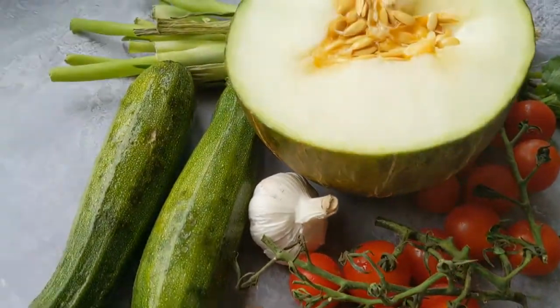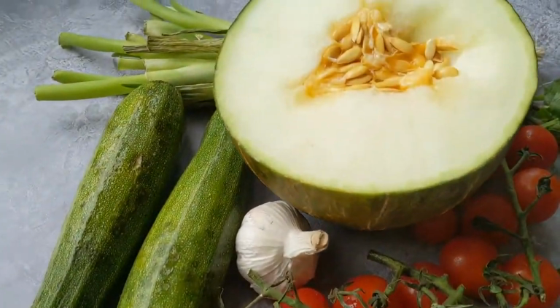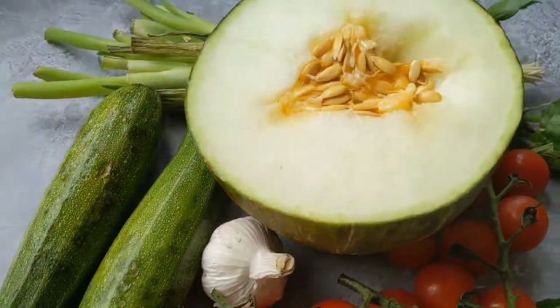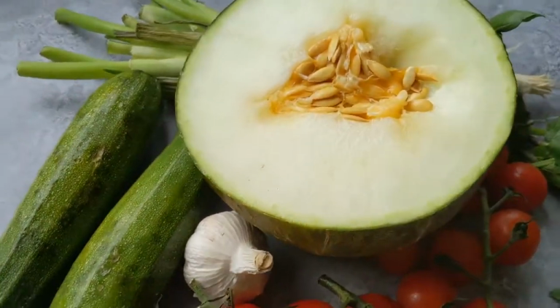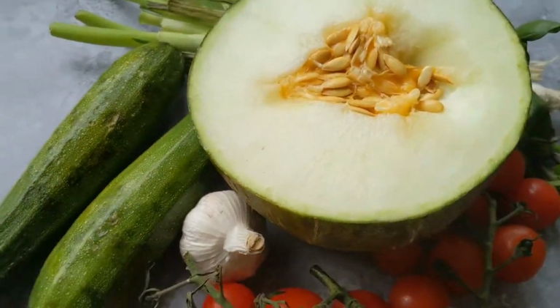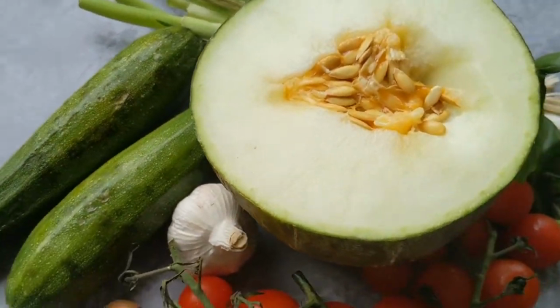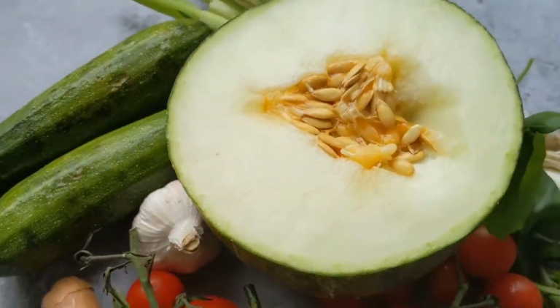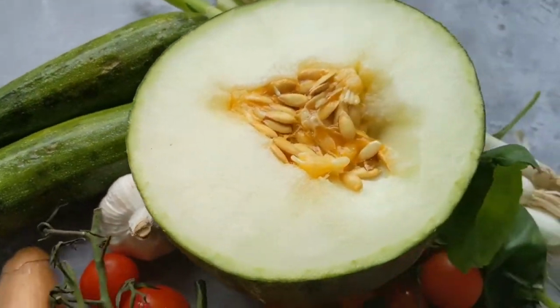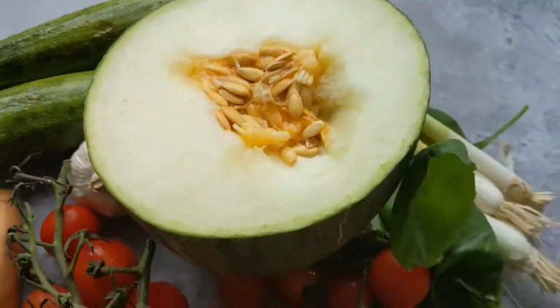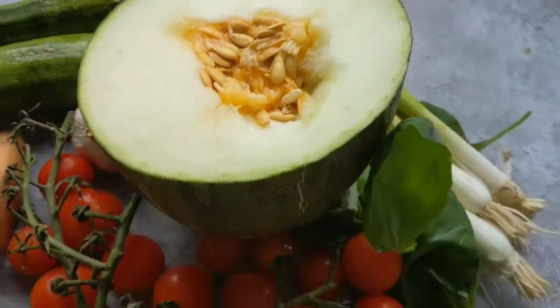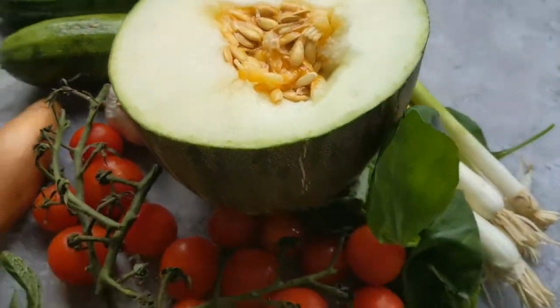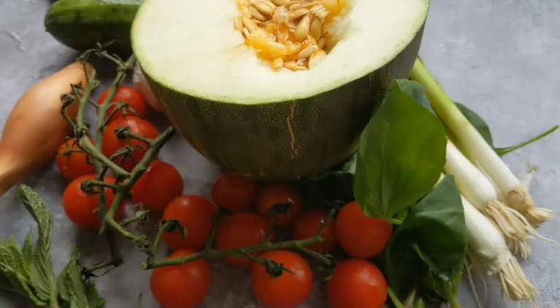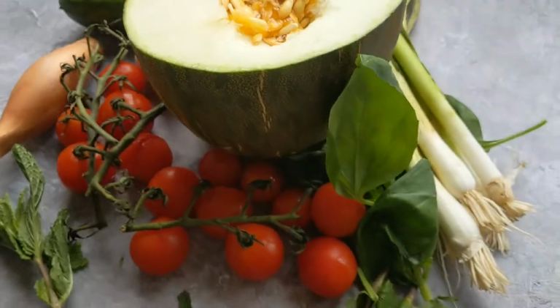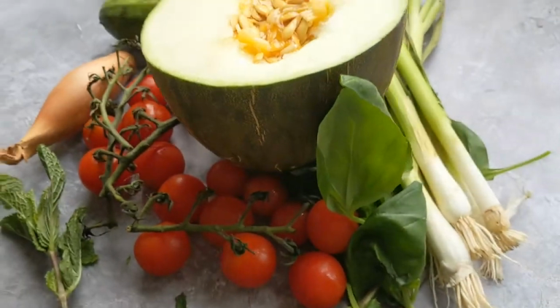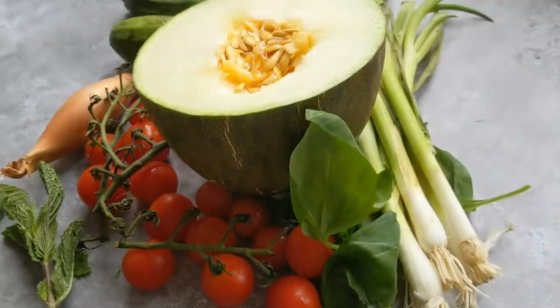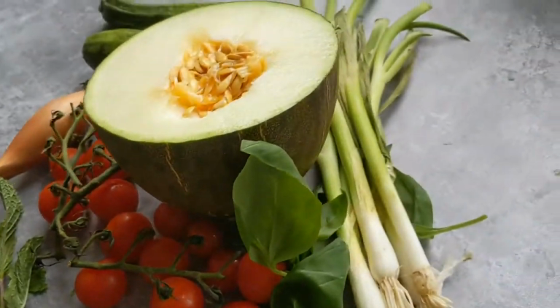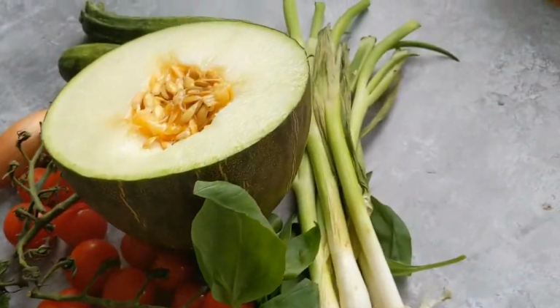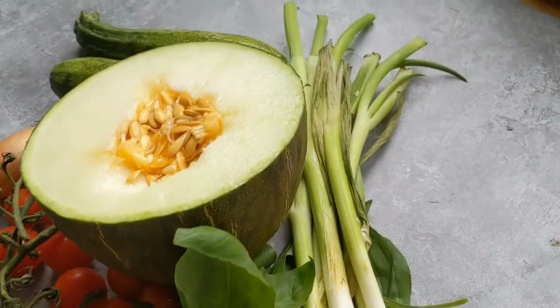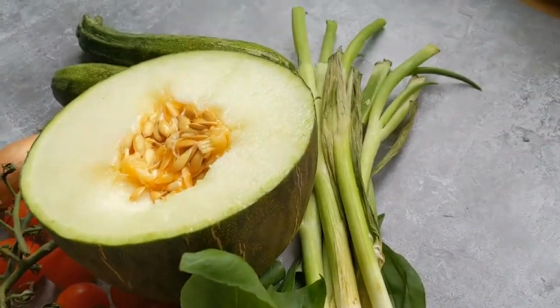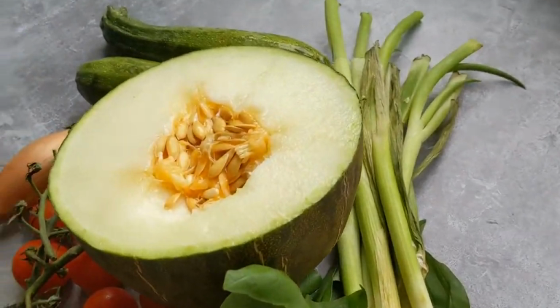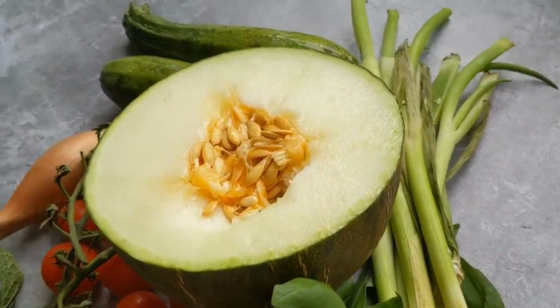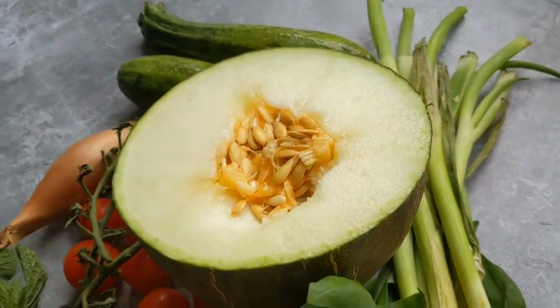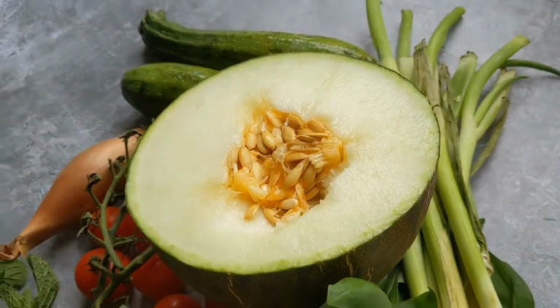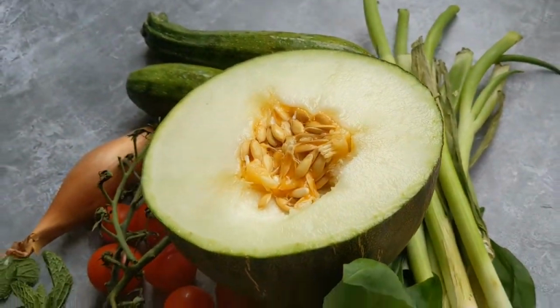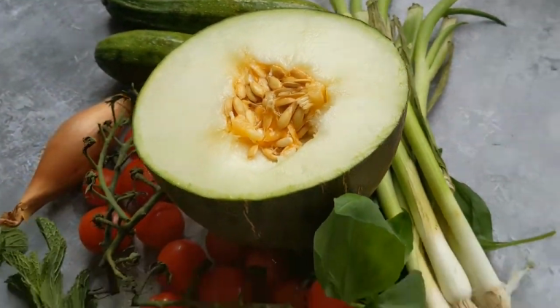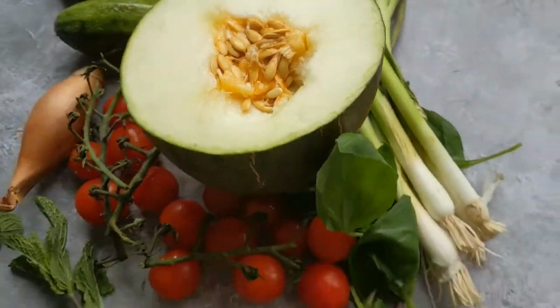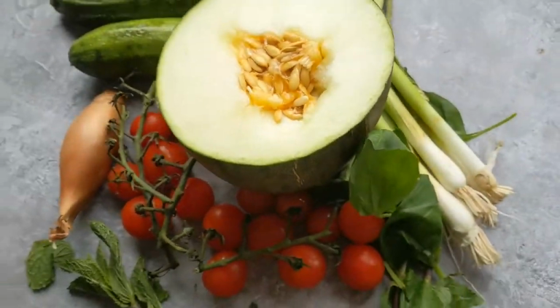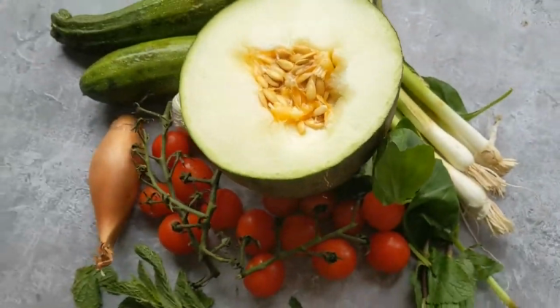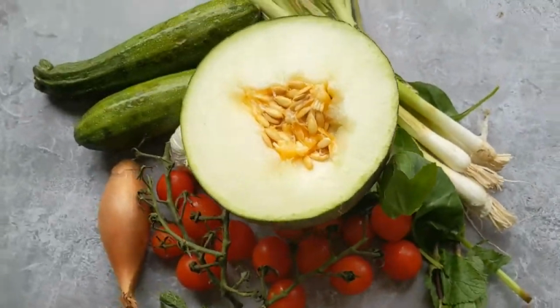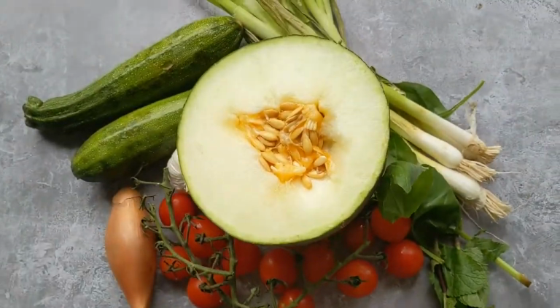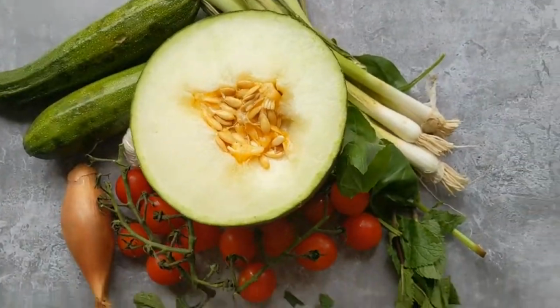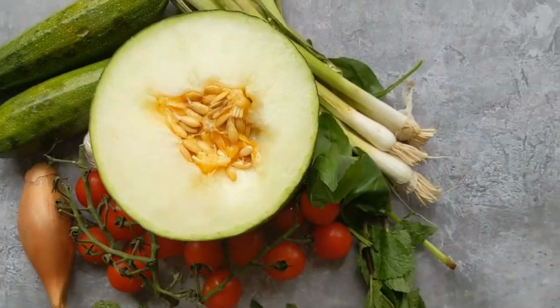Tomatoes, courgette, melon, mint, basil. The produce is beautiful. Let's just hope it works well together.